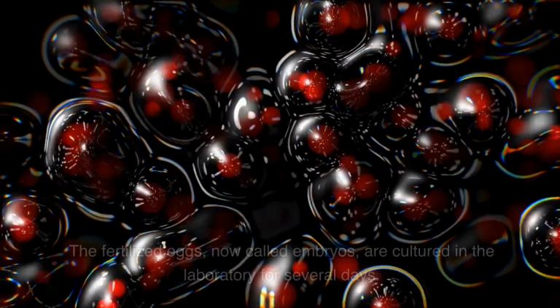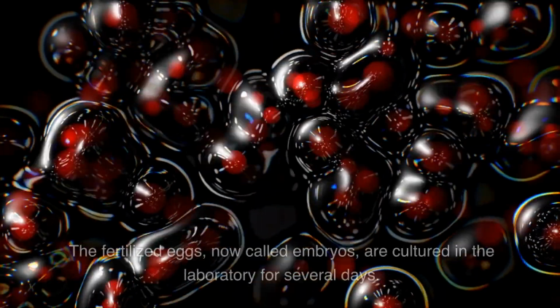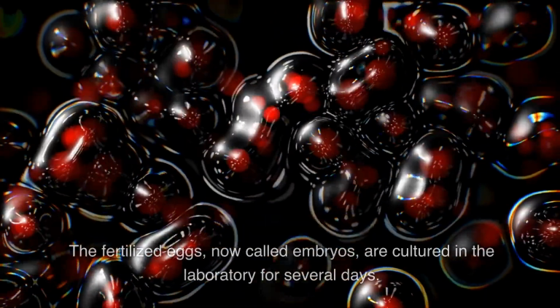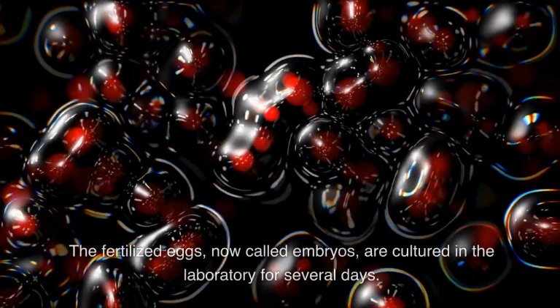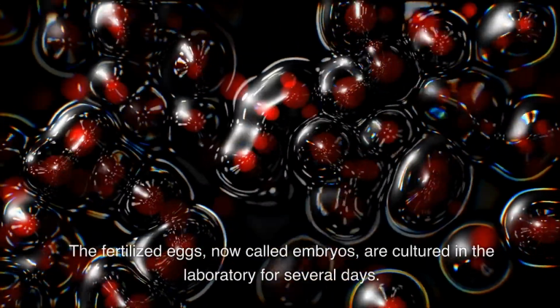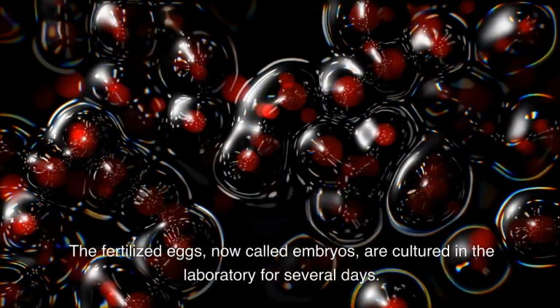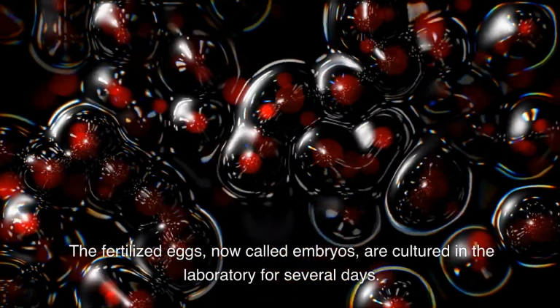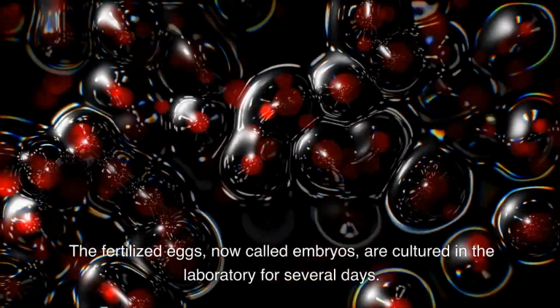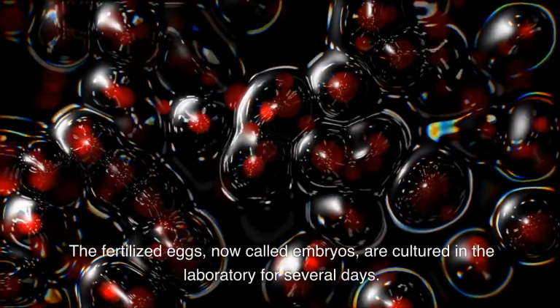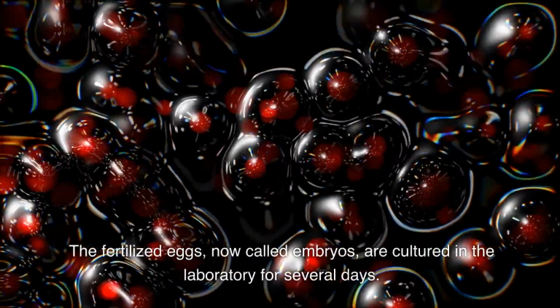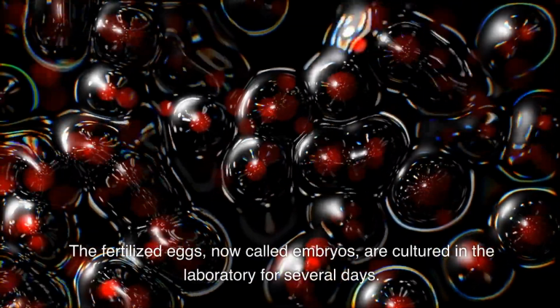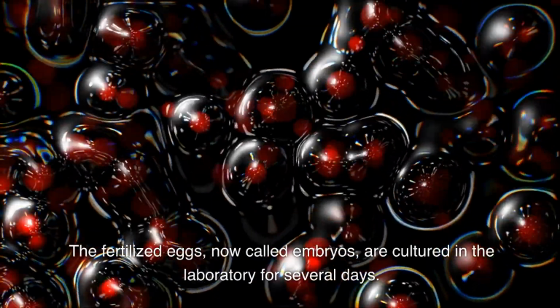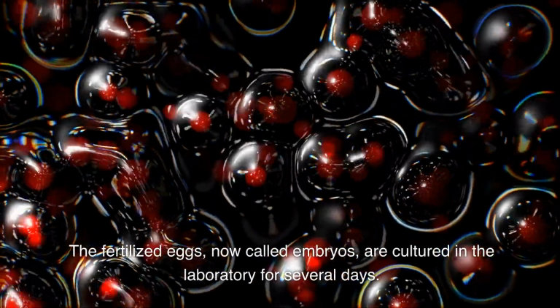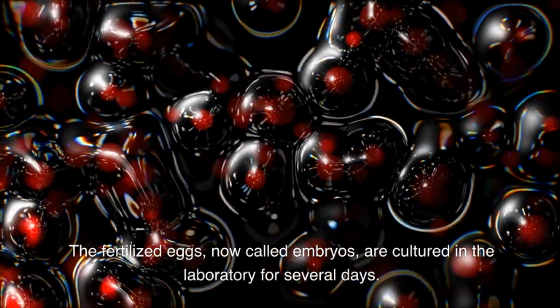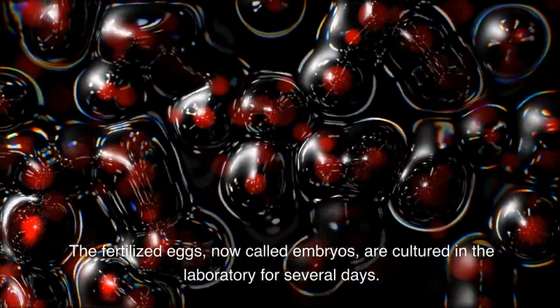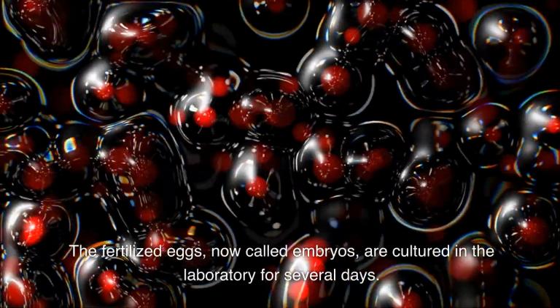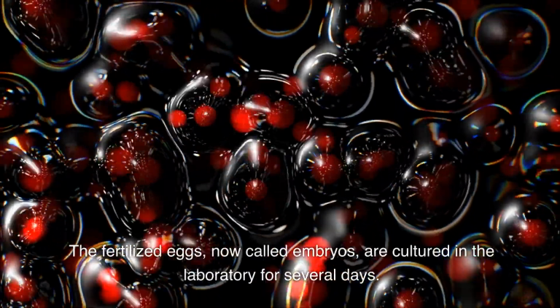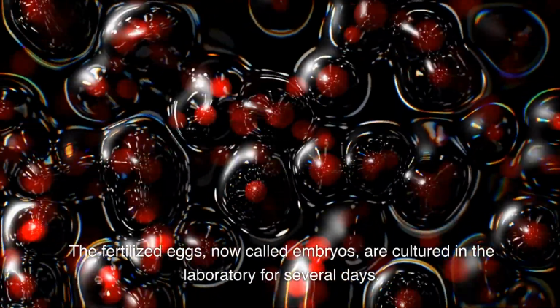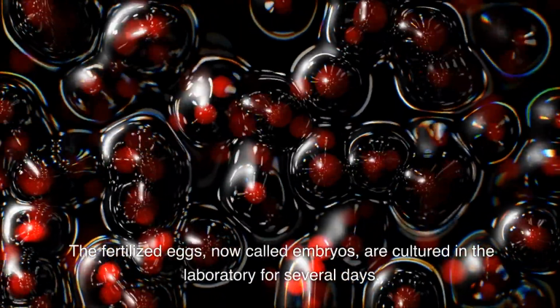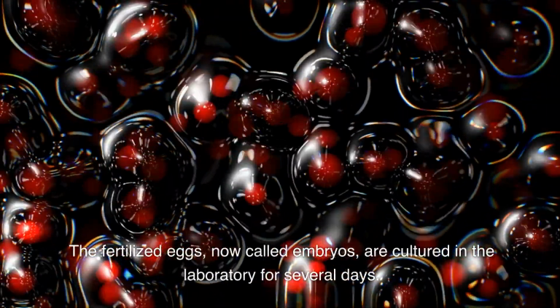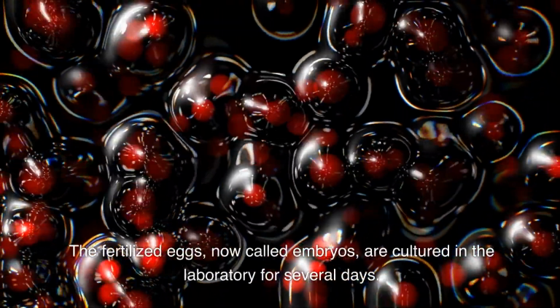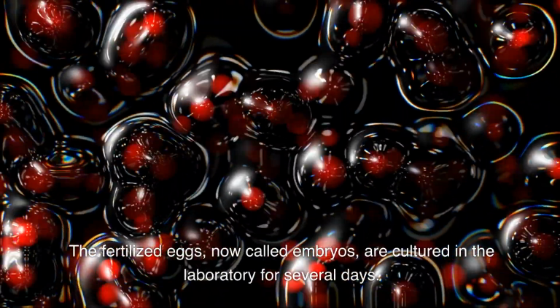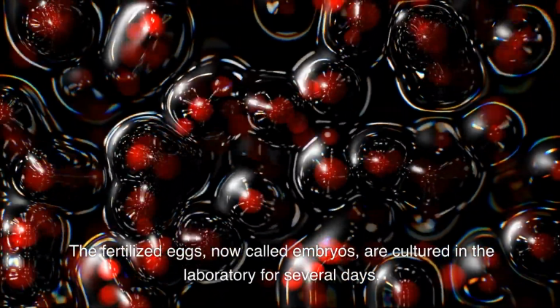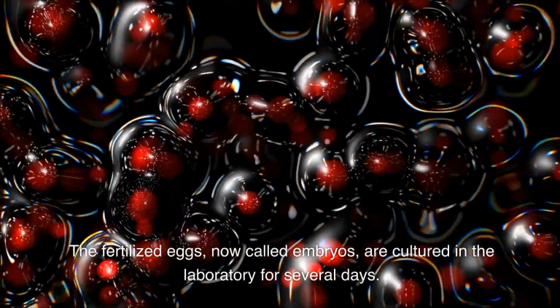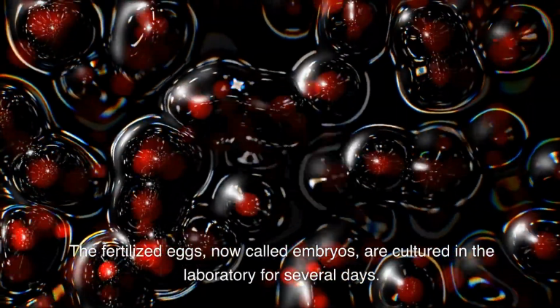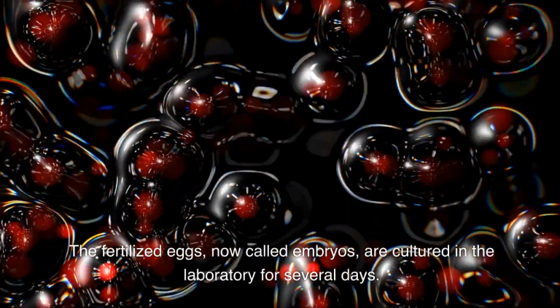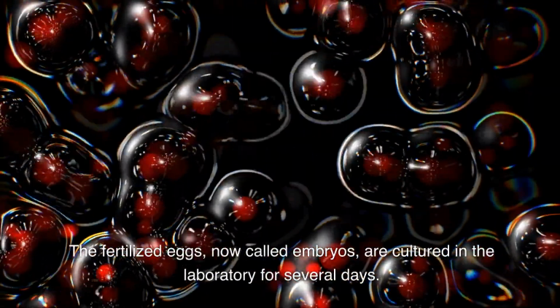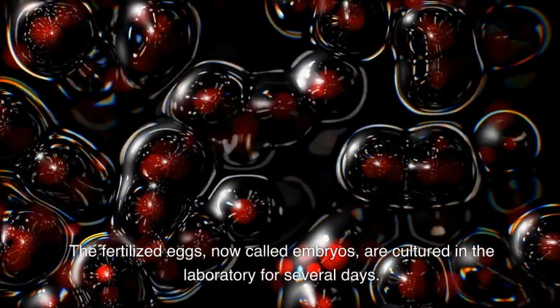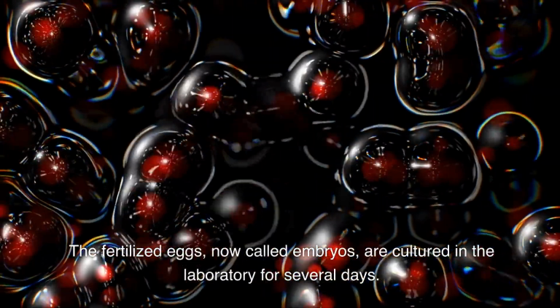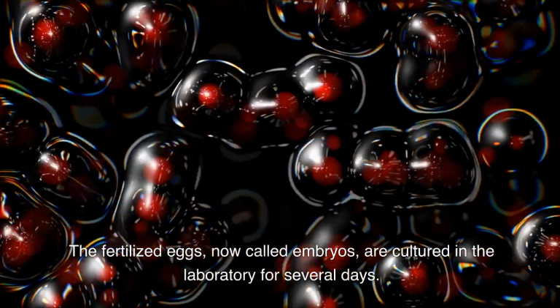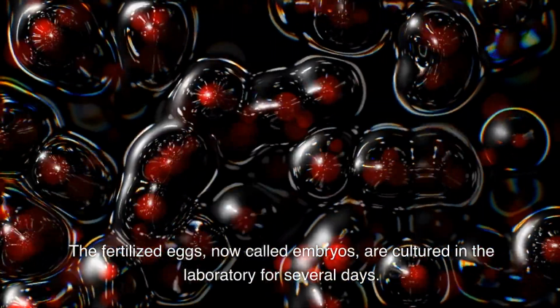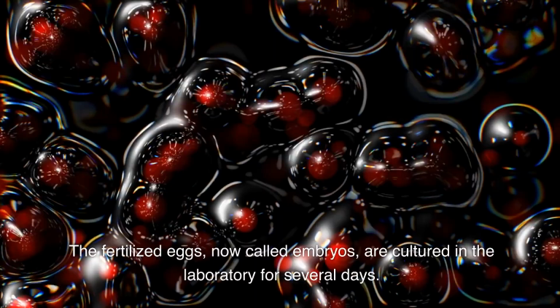The fertilized eggs, now called embryos, are cultured in the laboratory for several days.